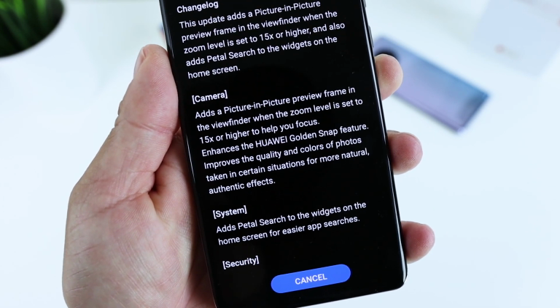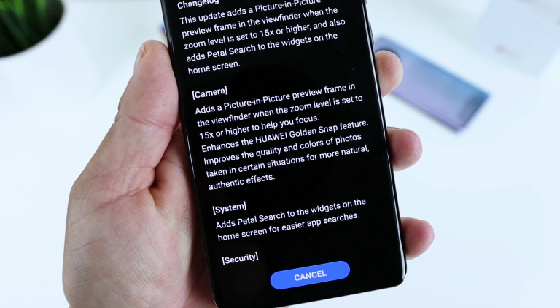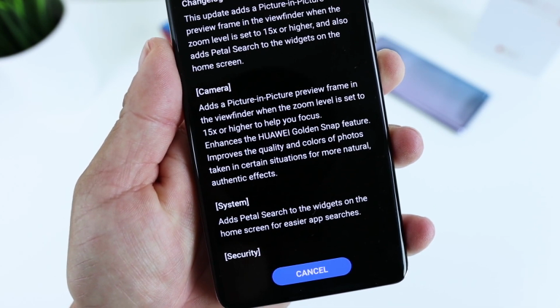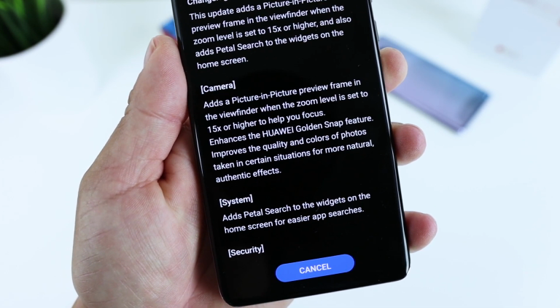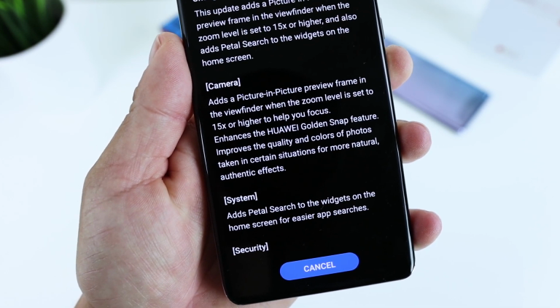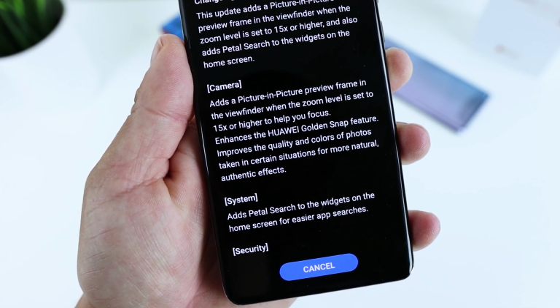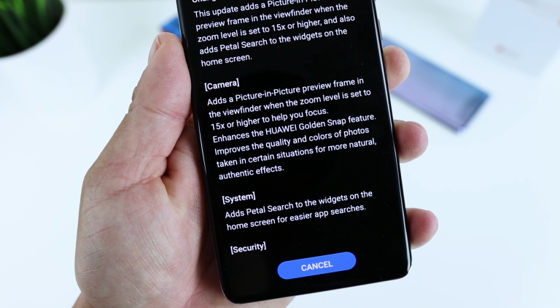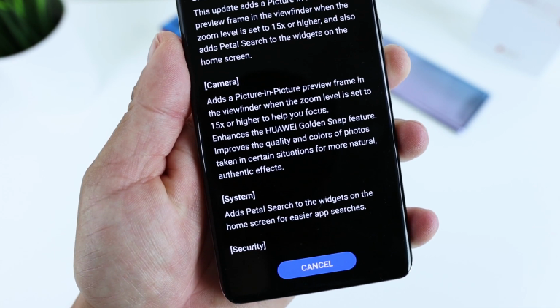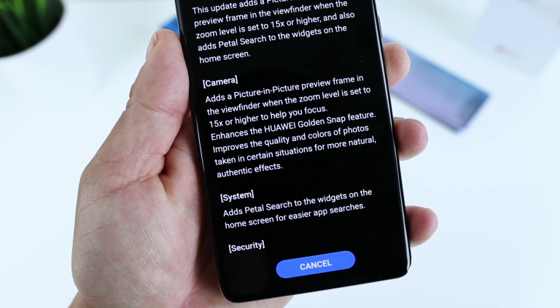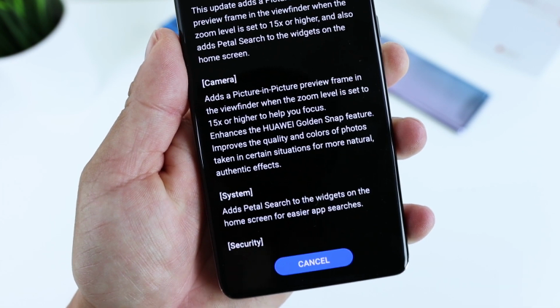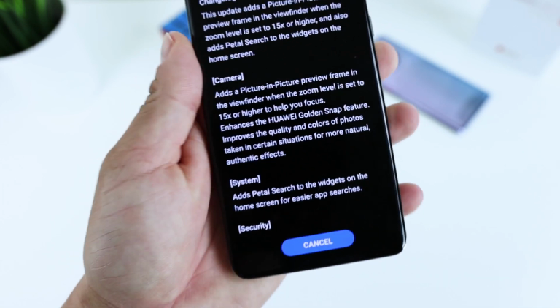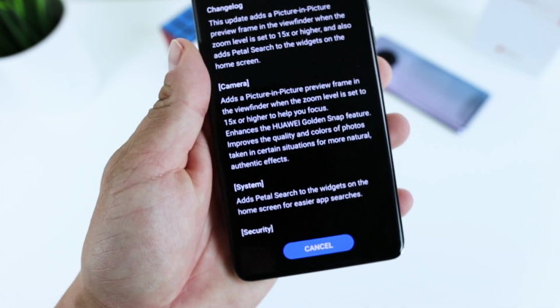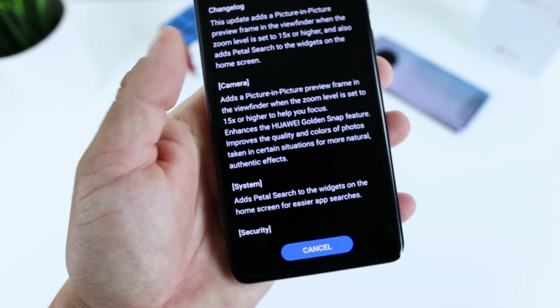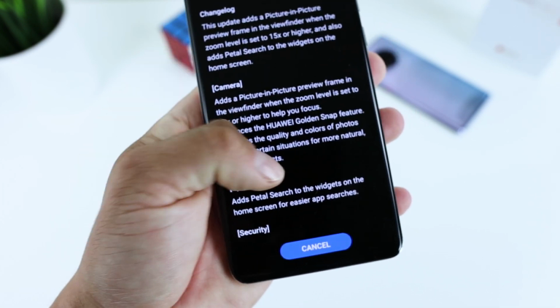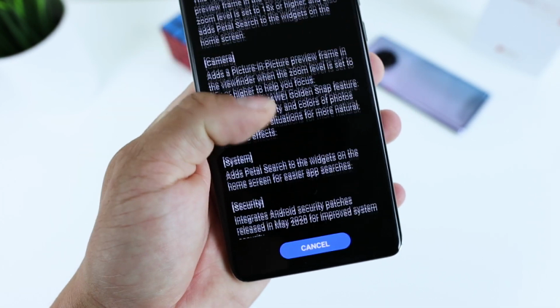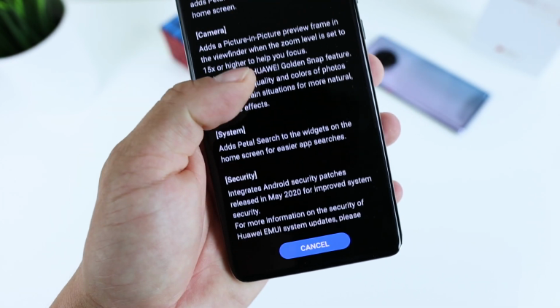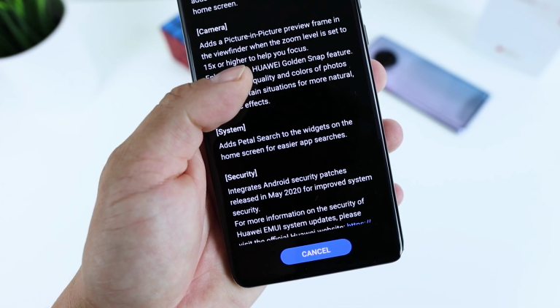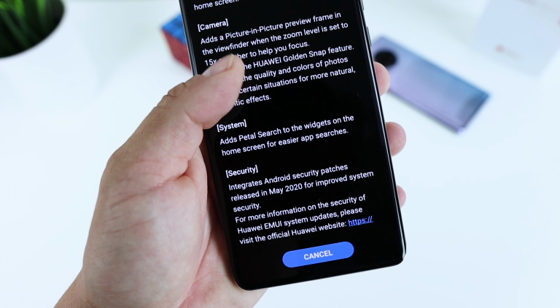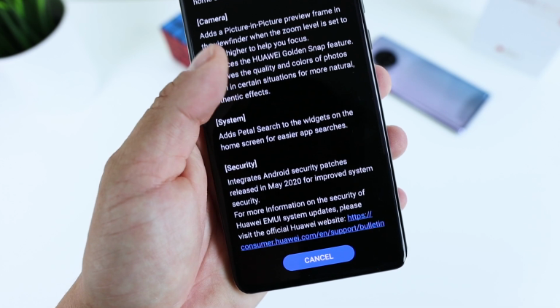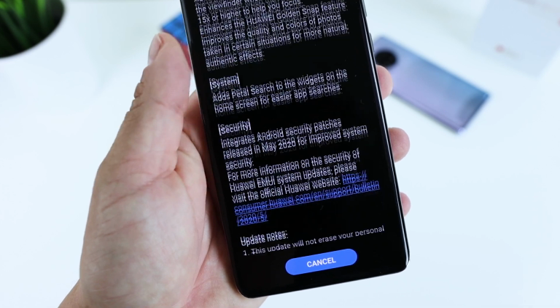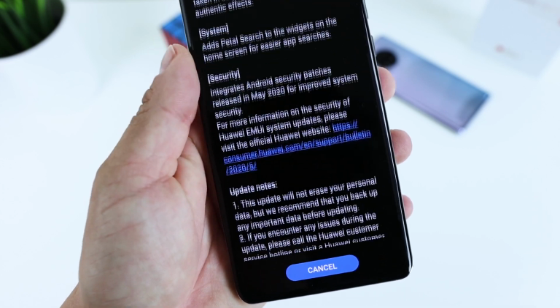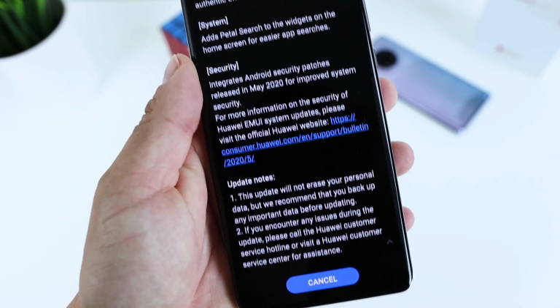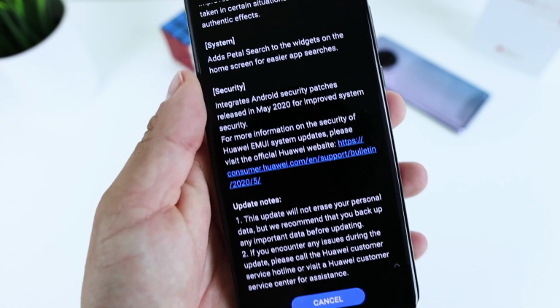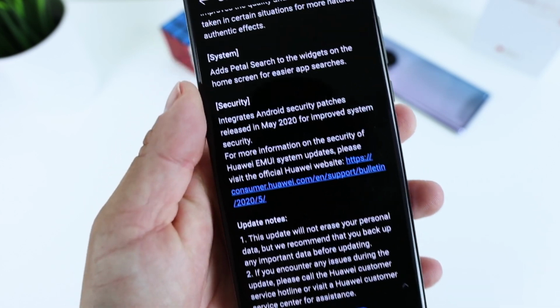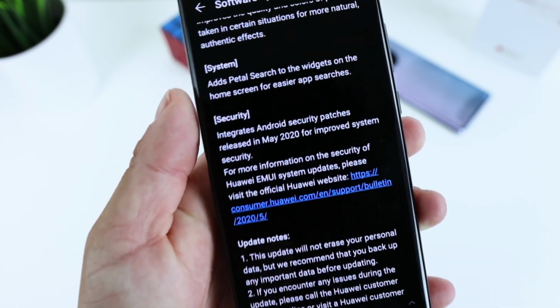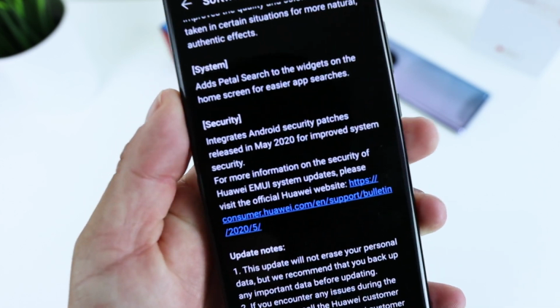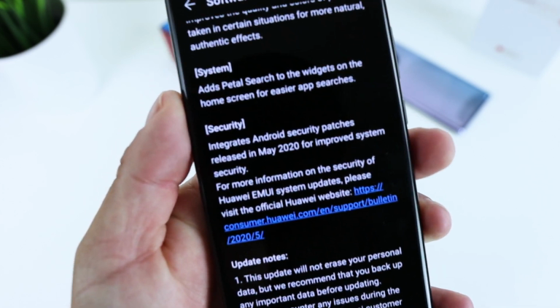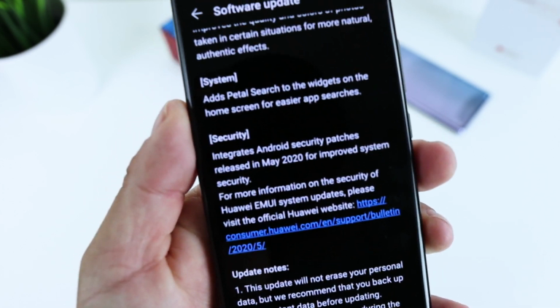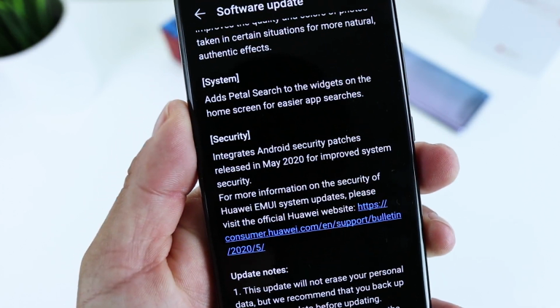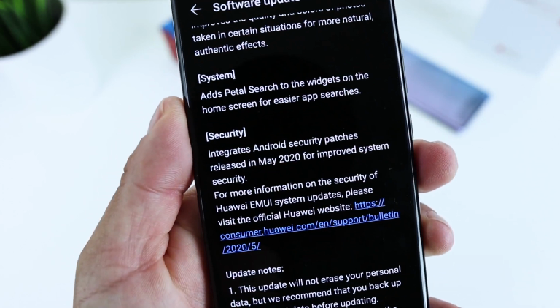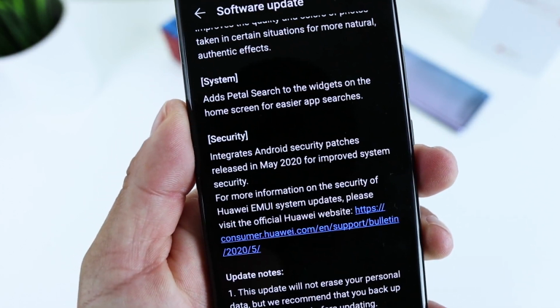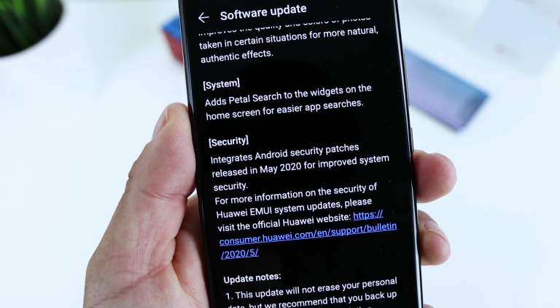The P40 Pro update size is 820 megabytes. I will show you the improvements later in the video.